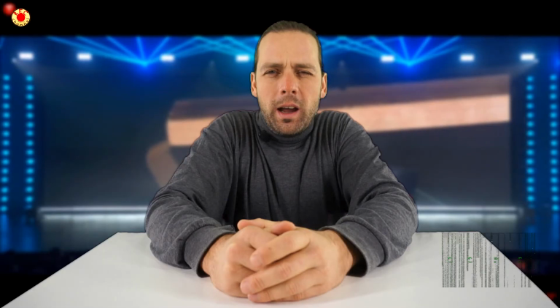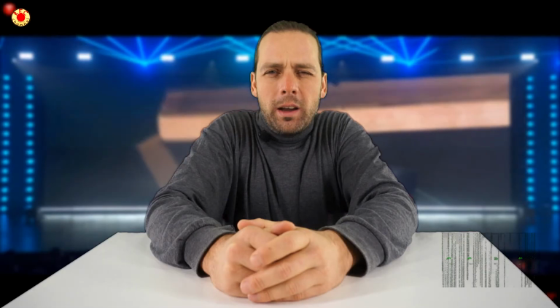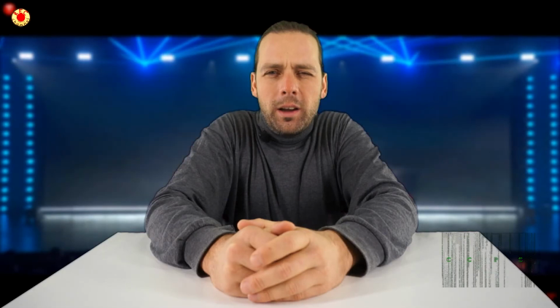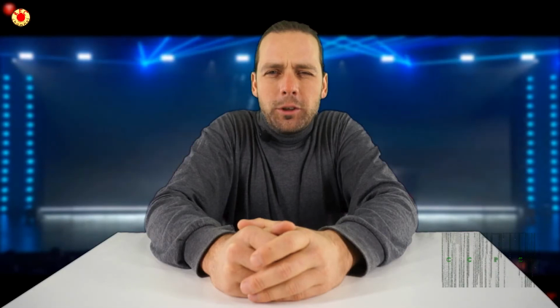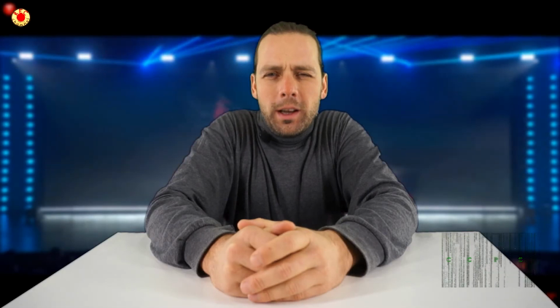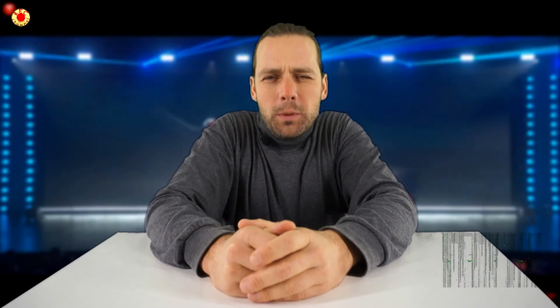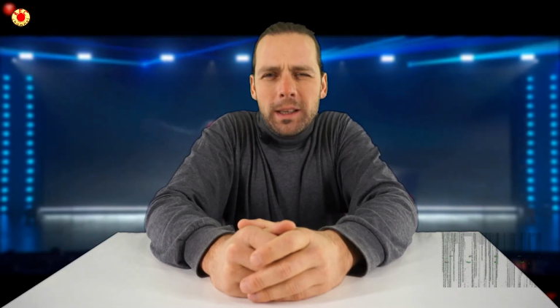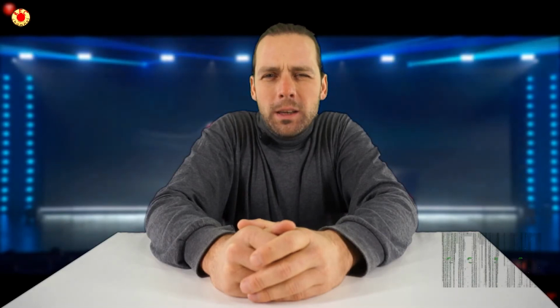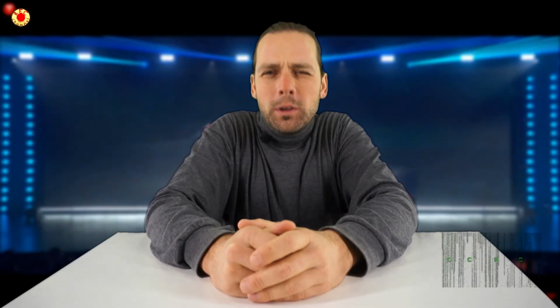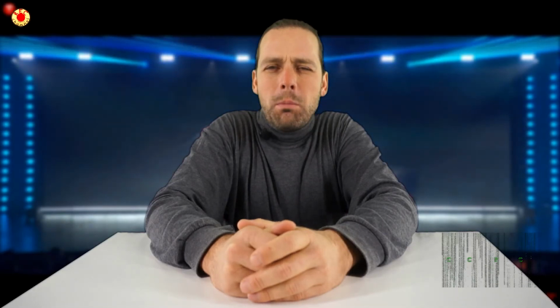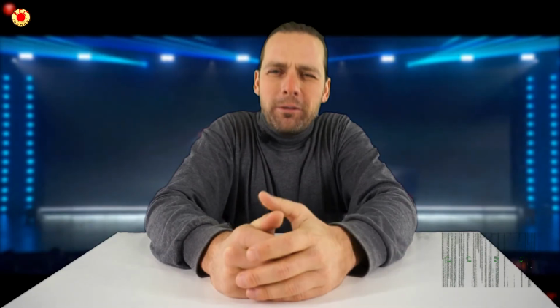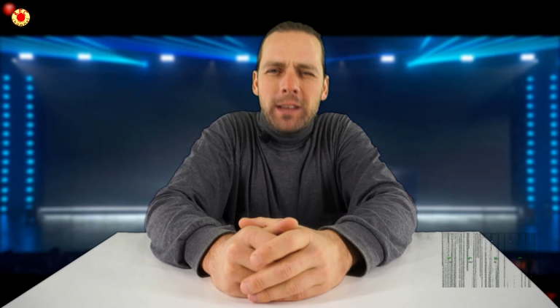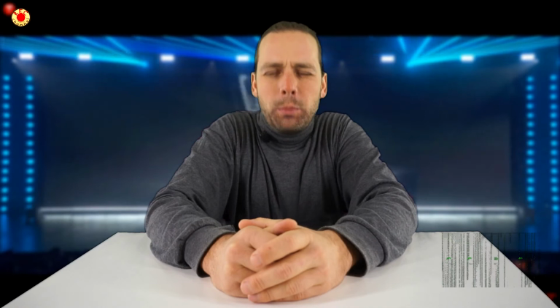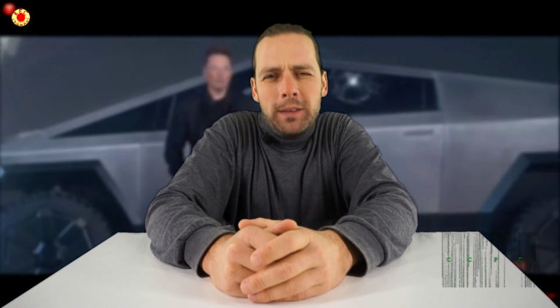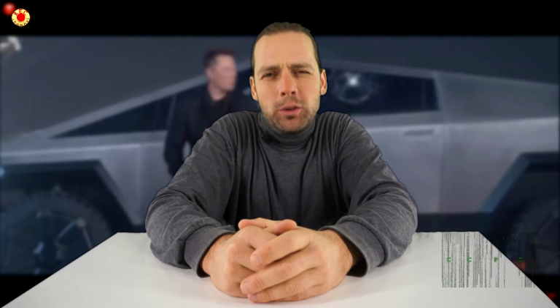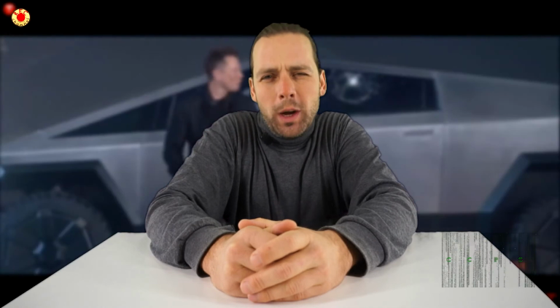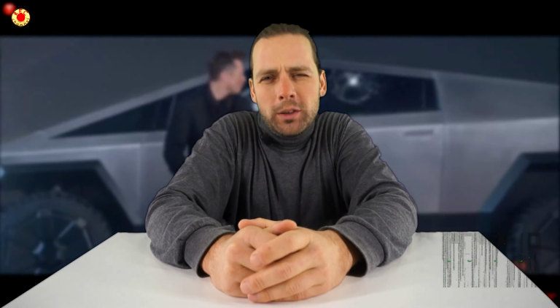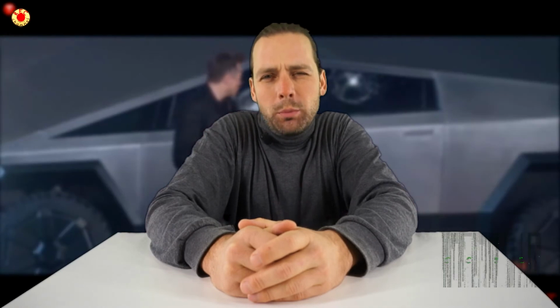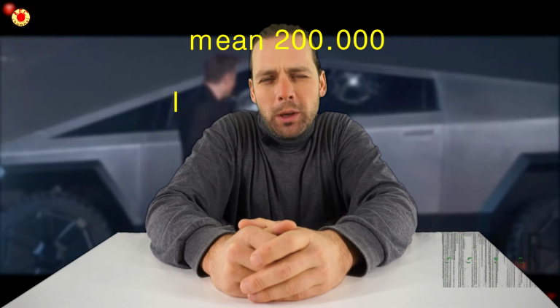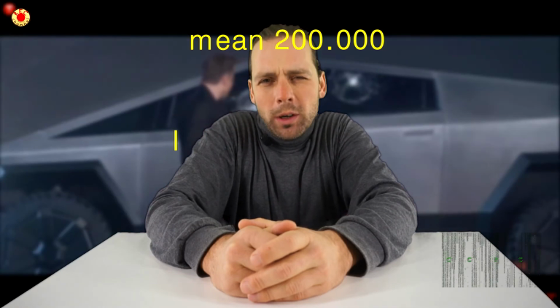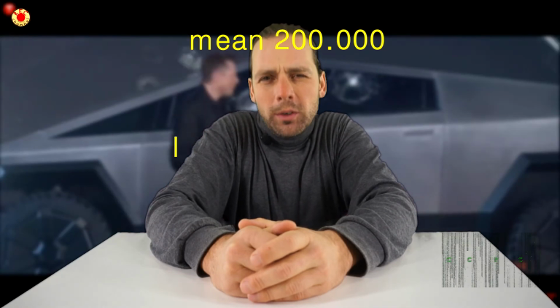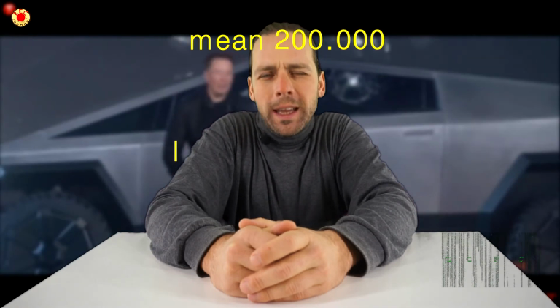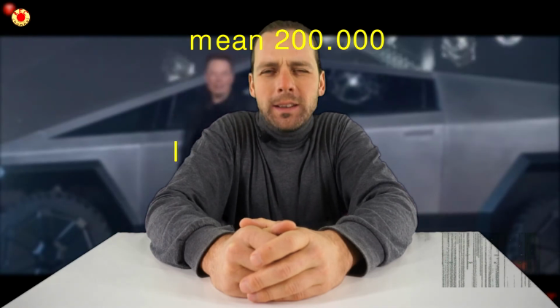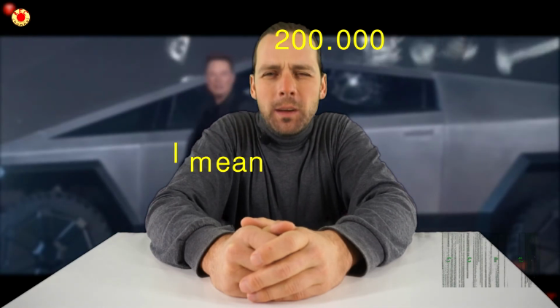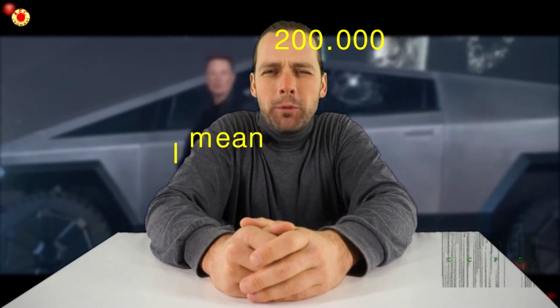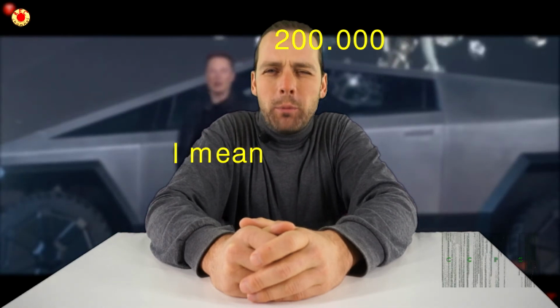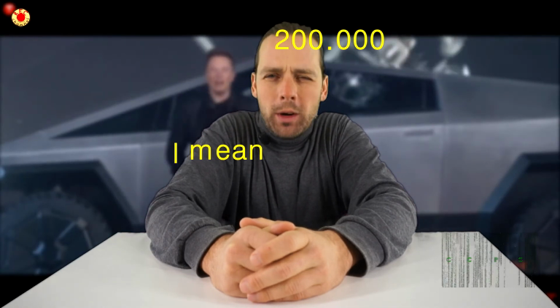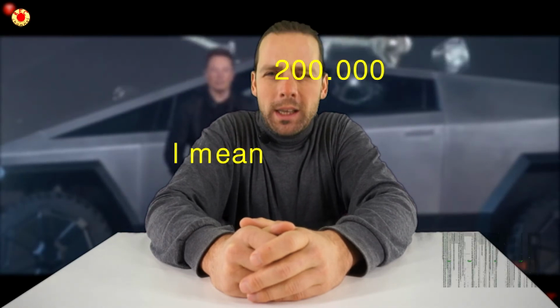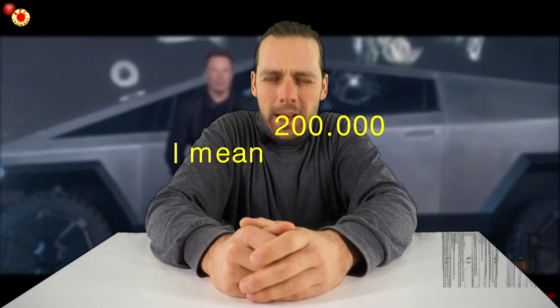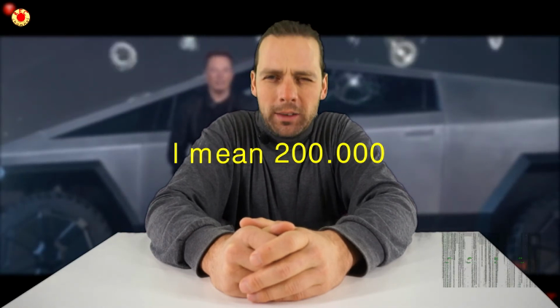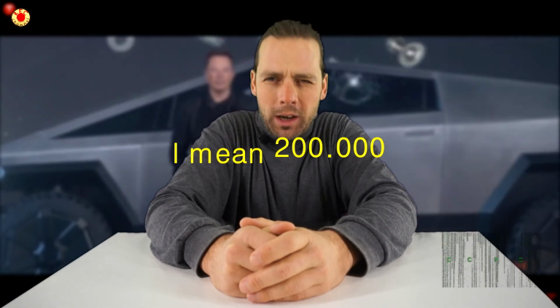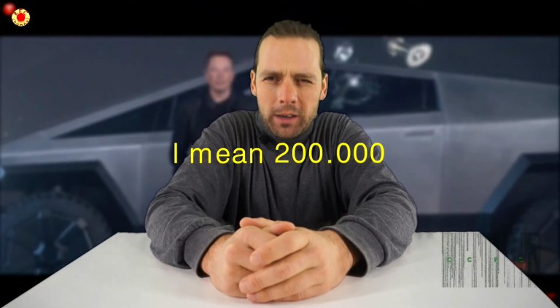After the unveiling event, my friends placed 200 pre-orders, and some of them already have a car.